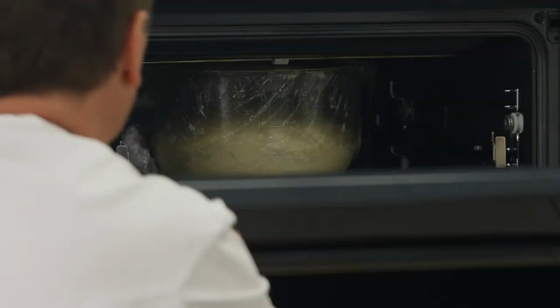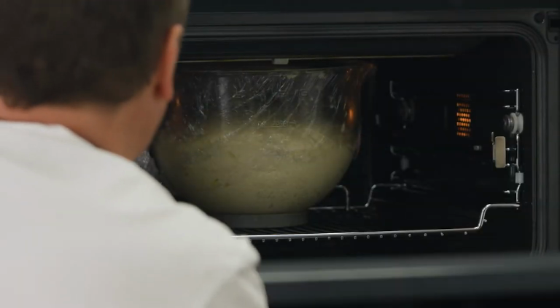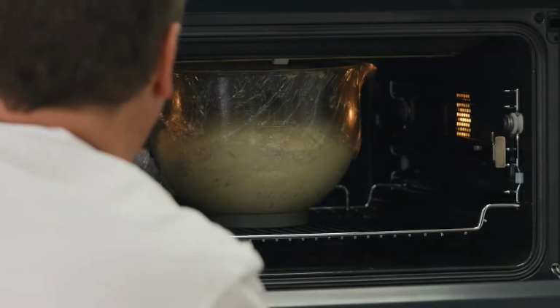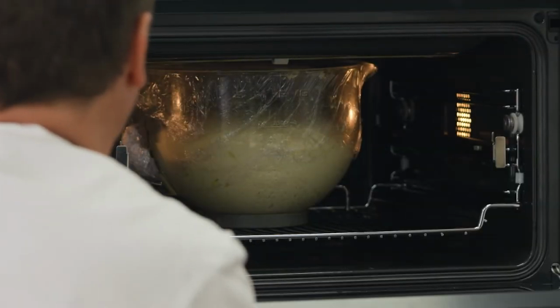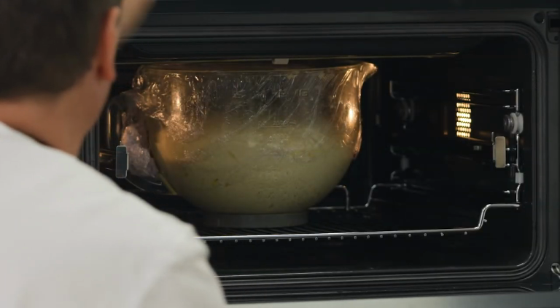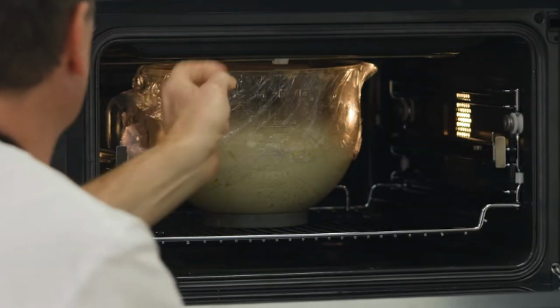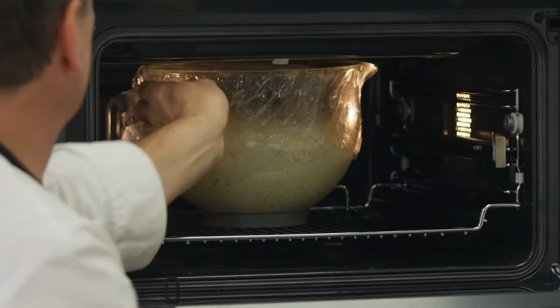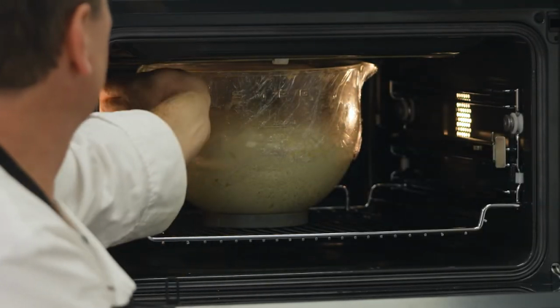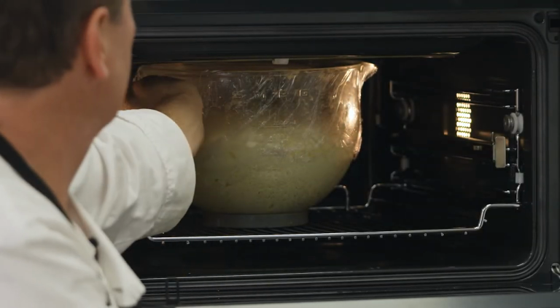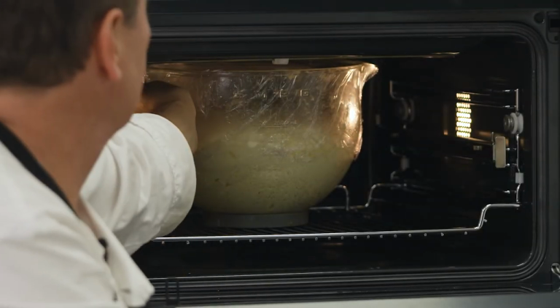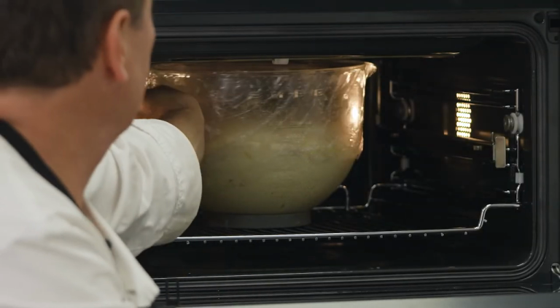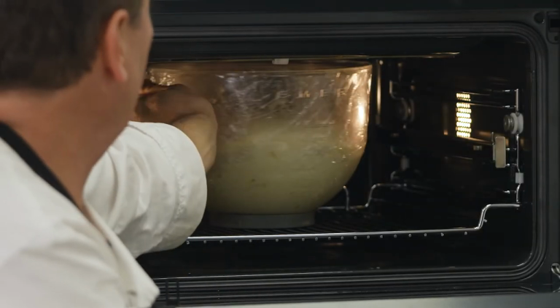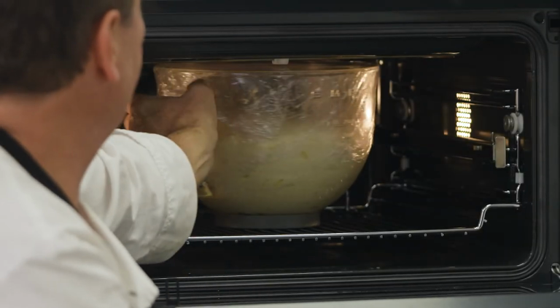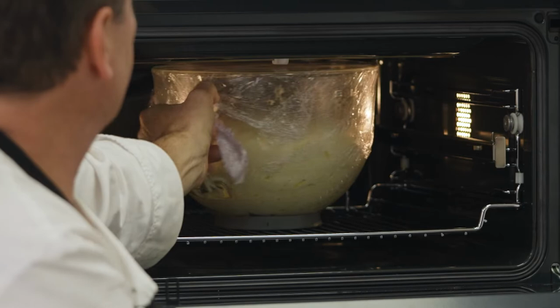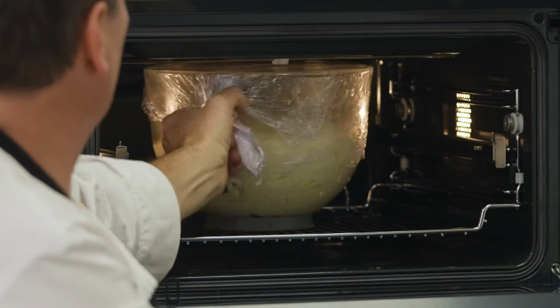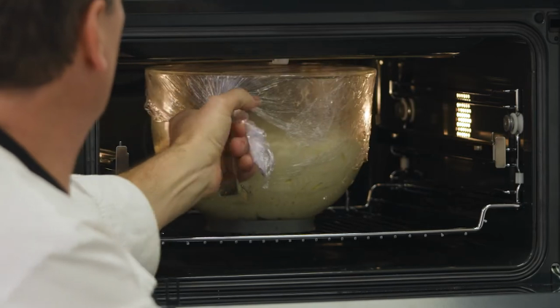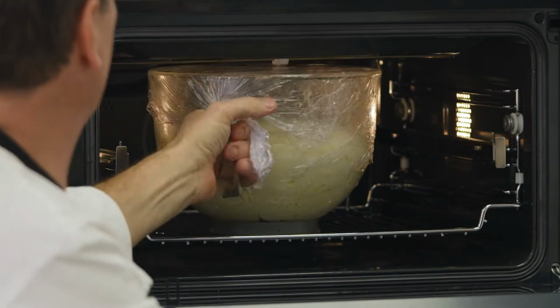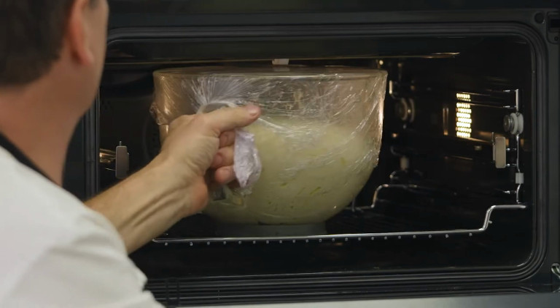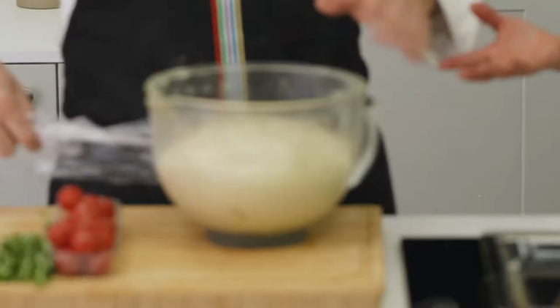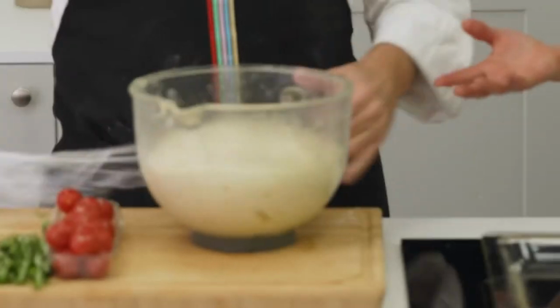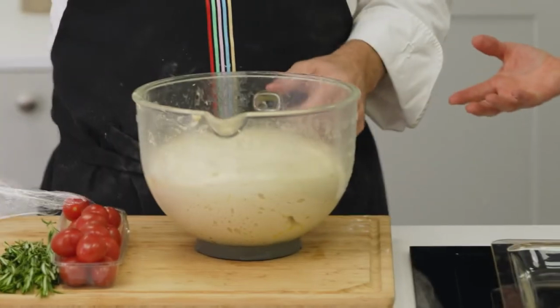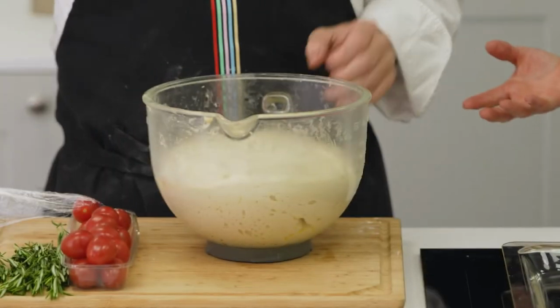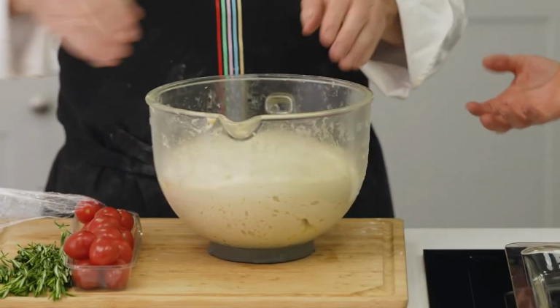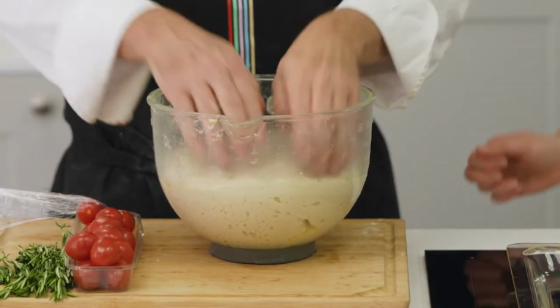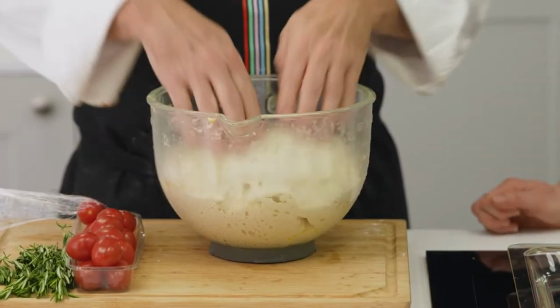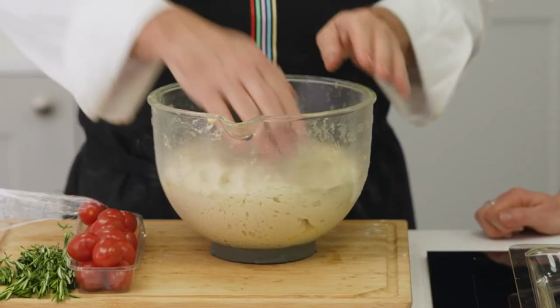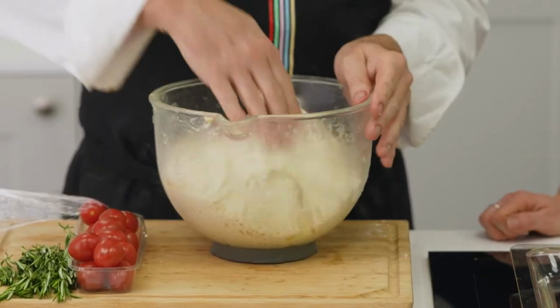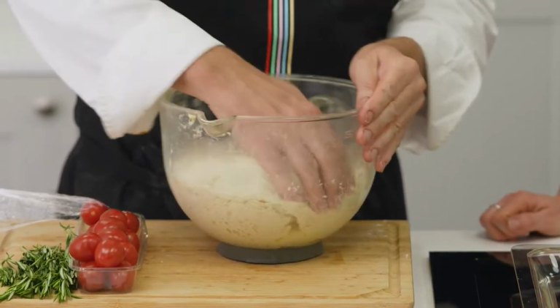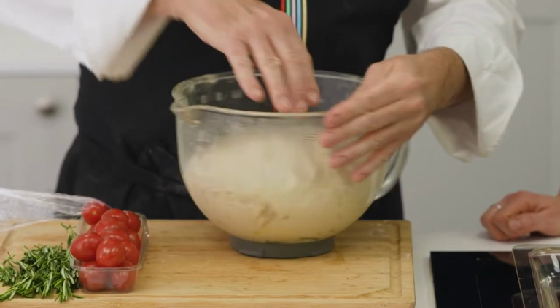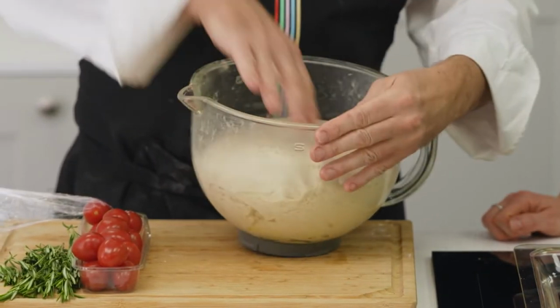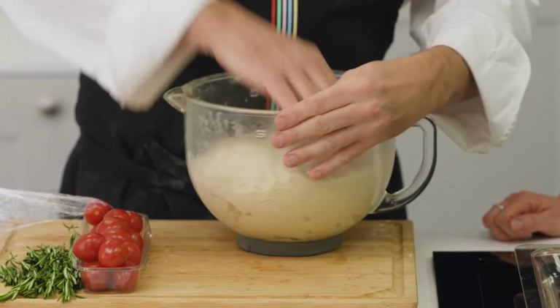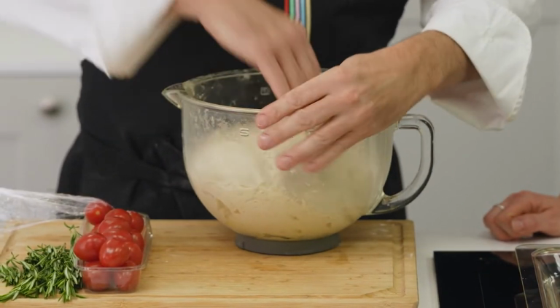It's nice and warm — look at that, it's huge! Lovely and pillowy. And you kind of want to take it away from the edges.